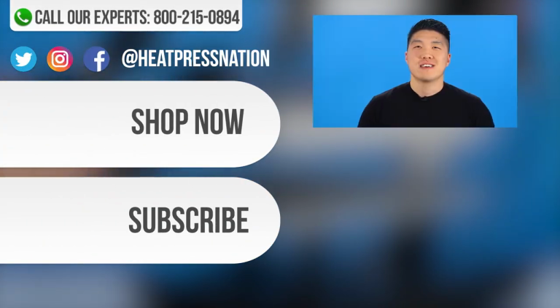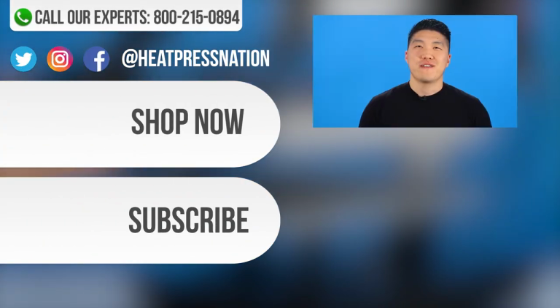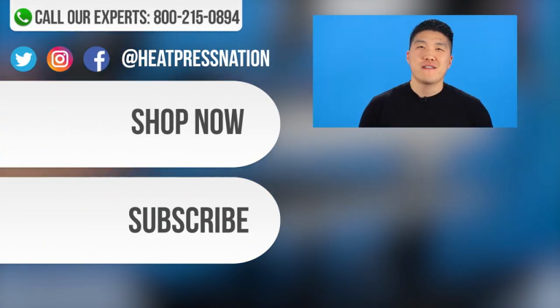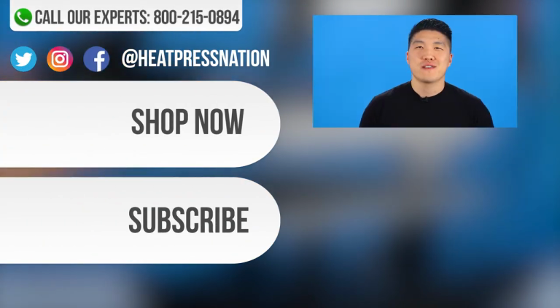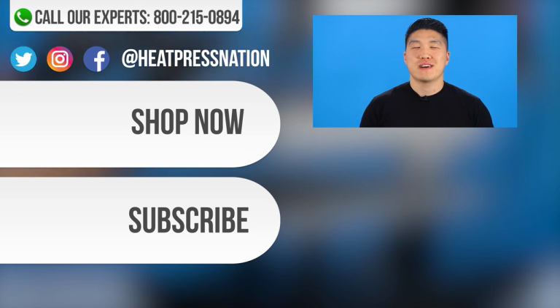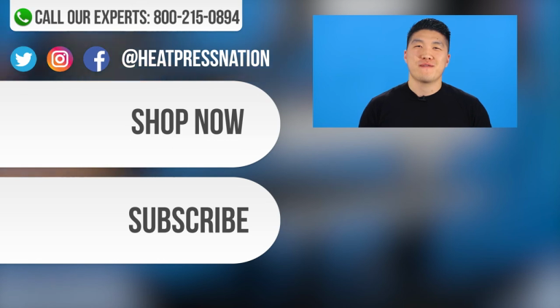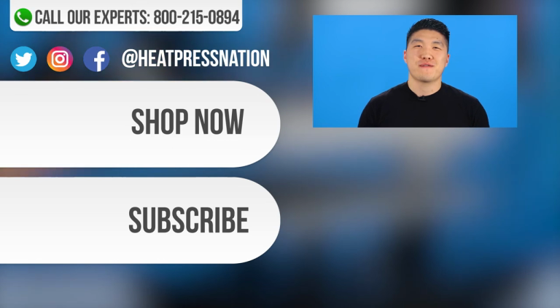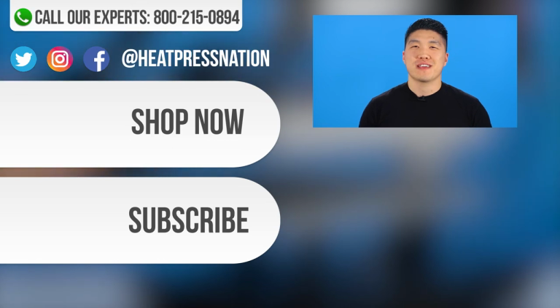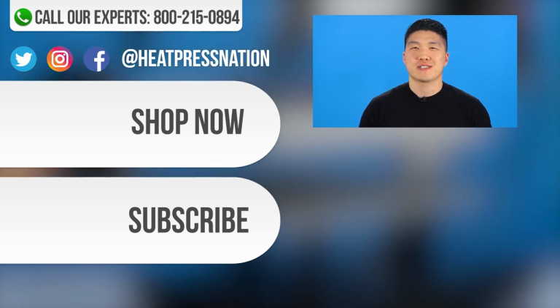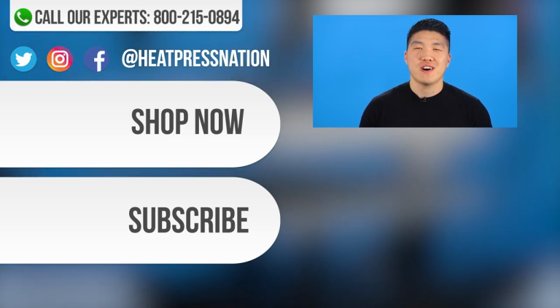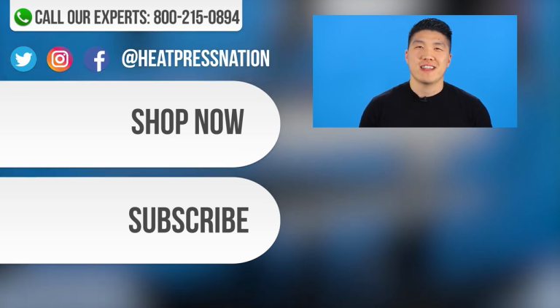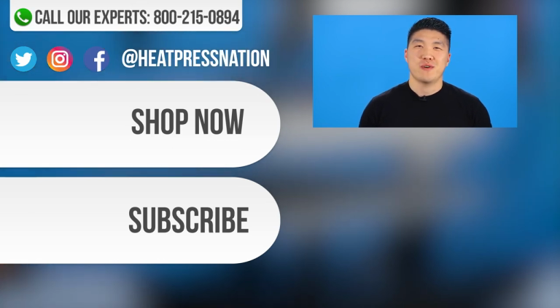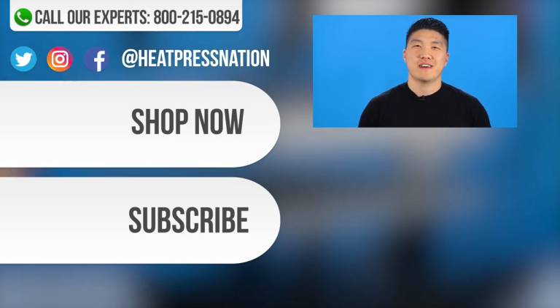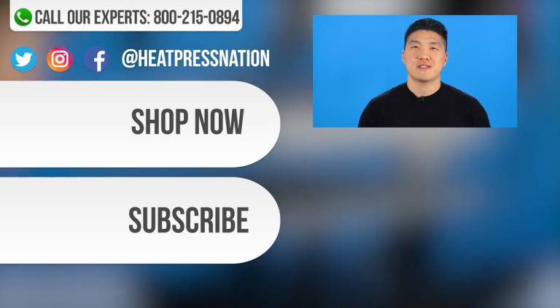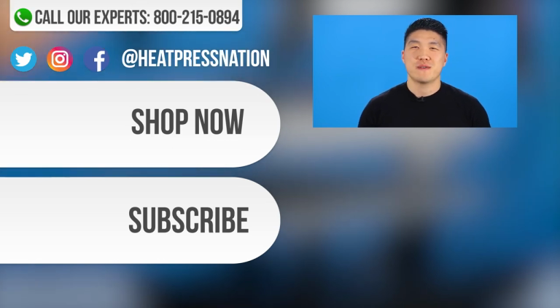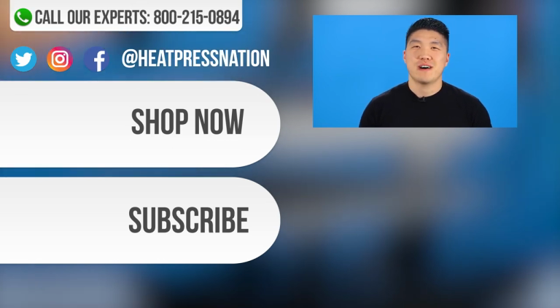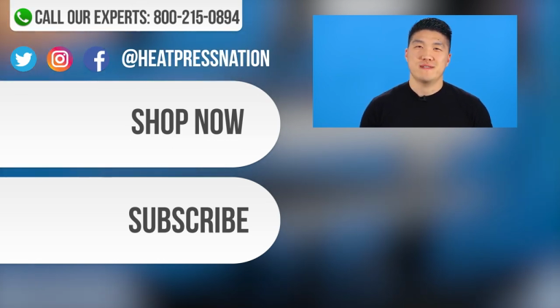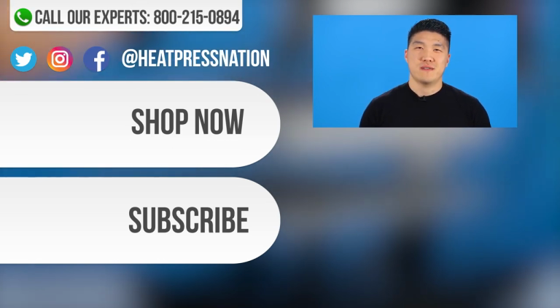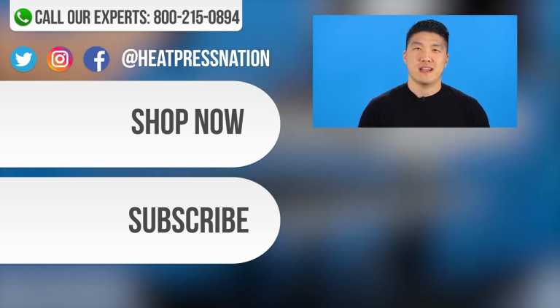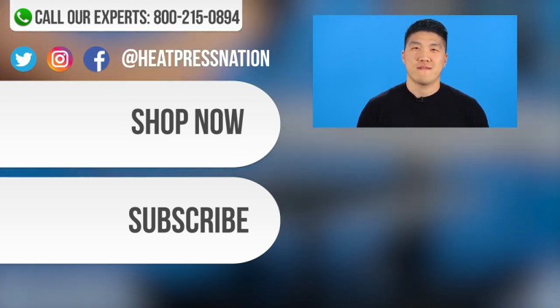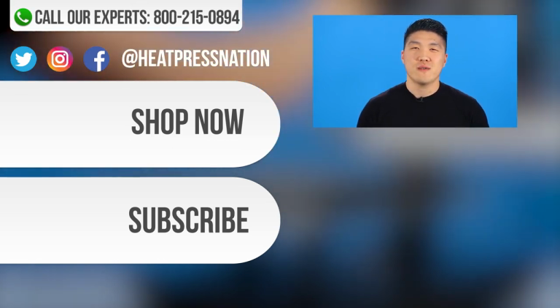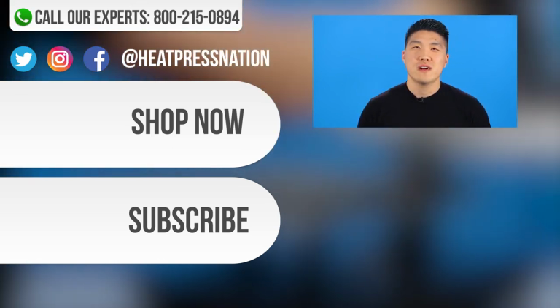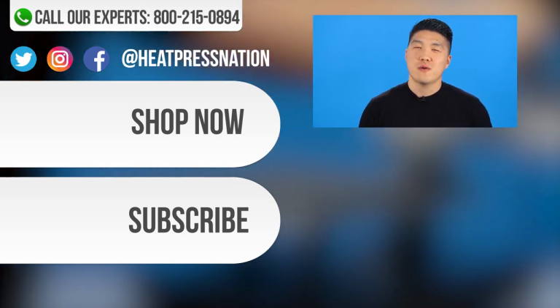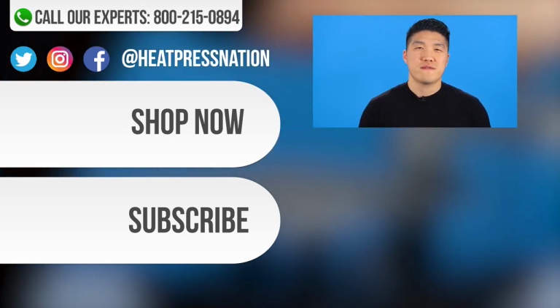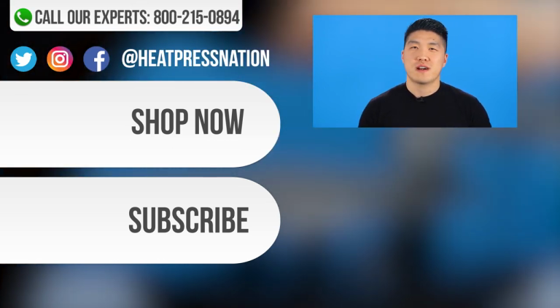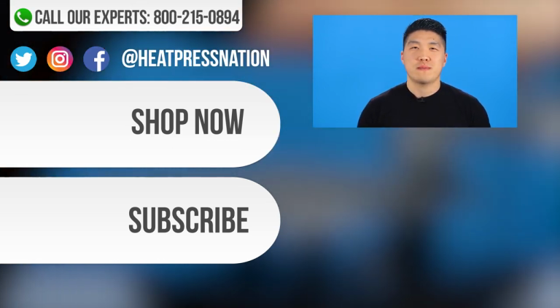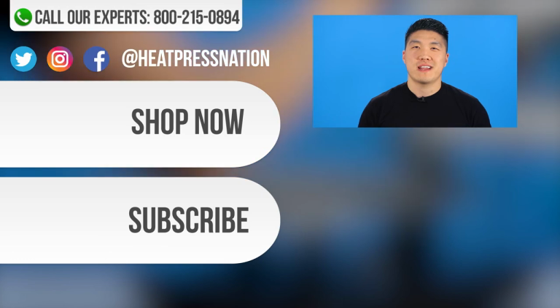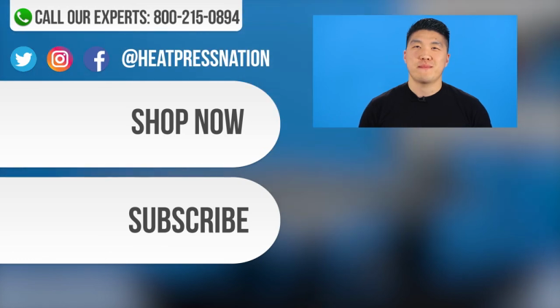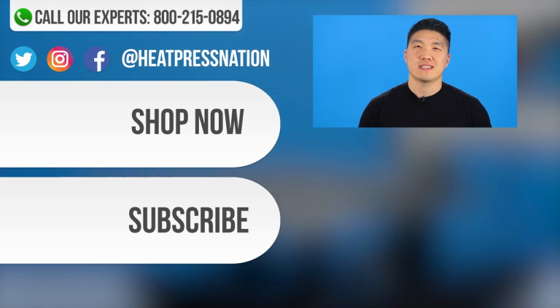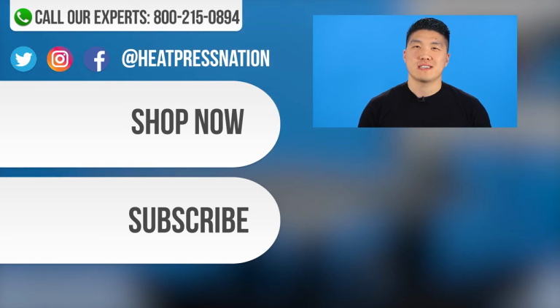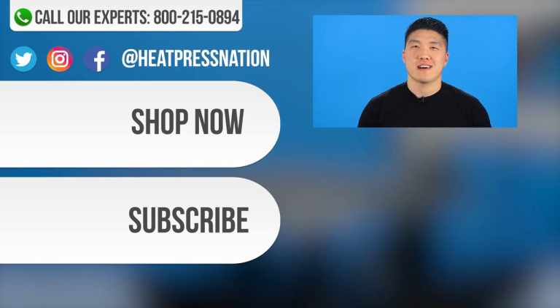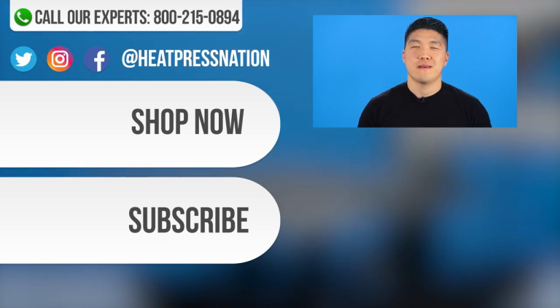If you have any further questions, feel free to give us a call at 1-800-215-0894, or just visit our website at heatpressnation.com.